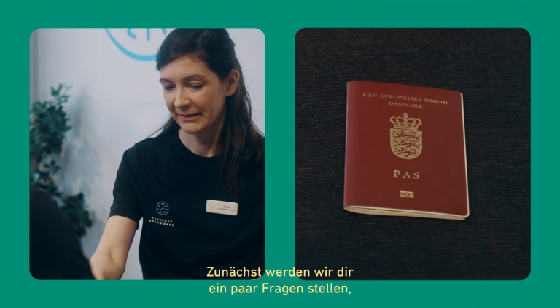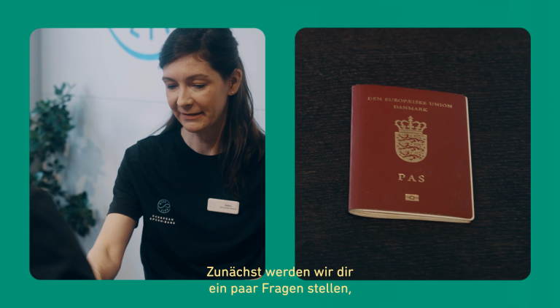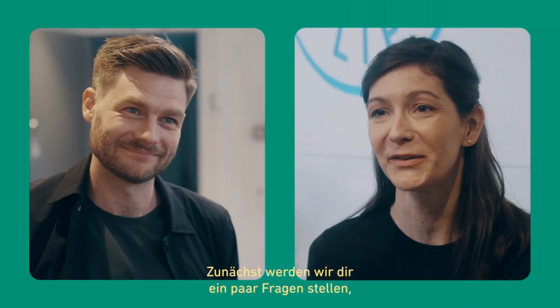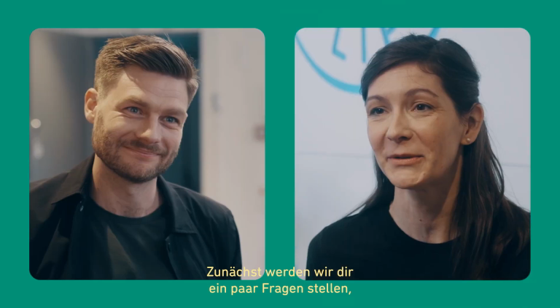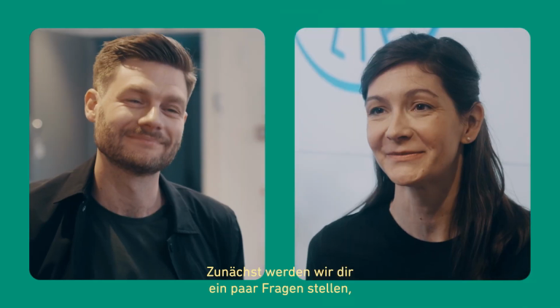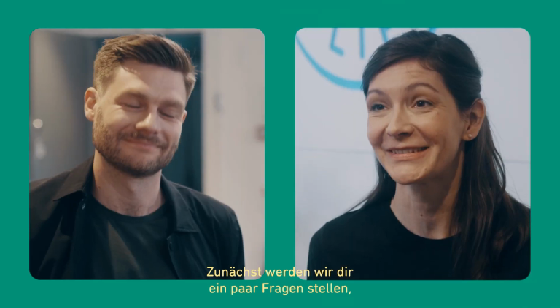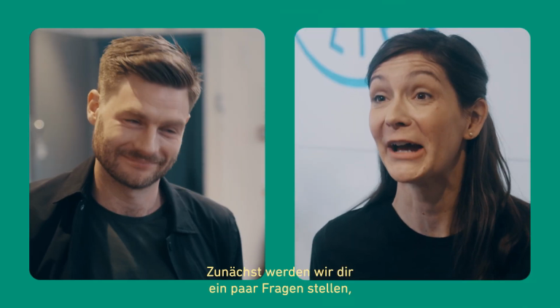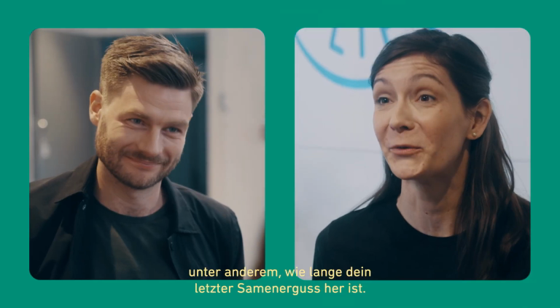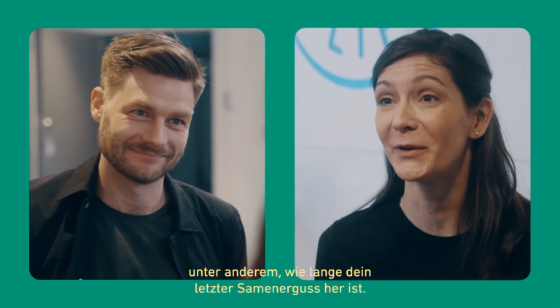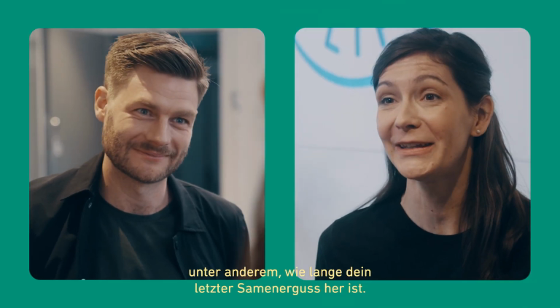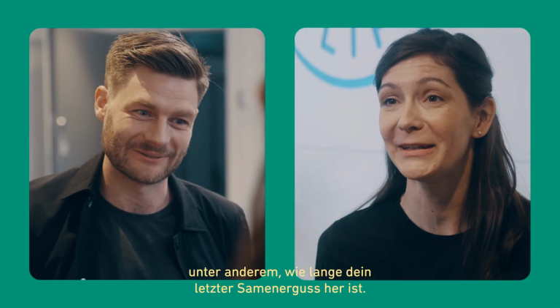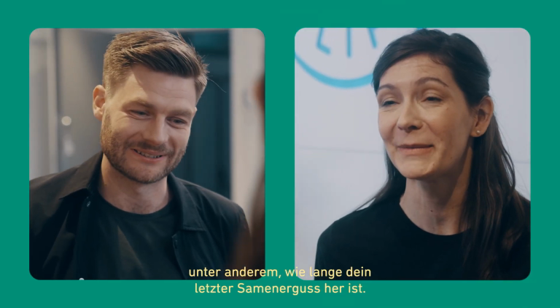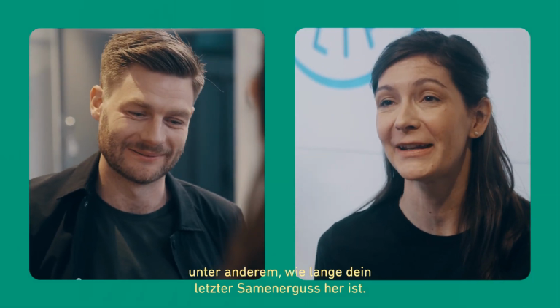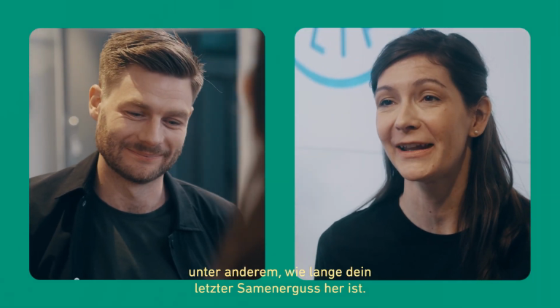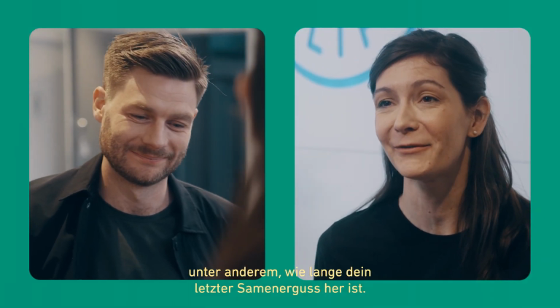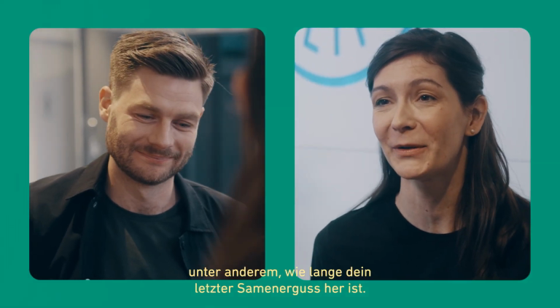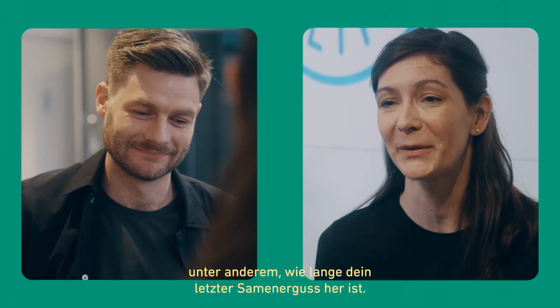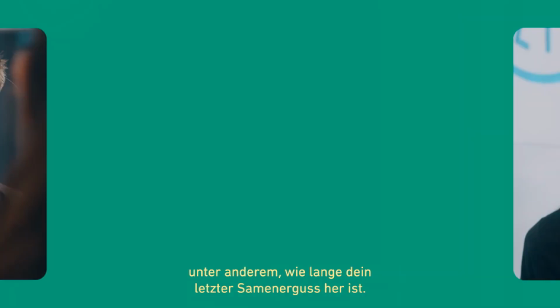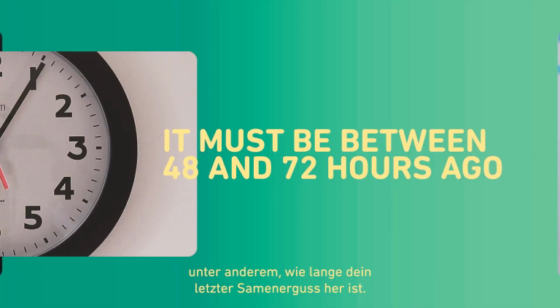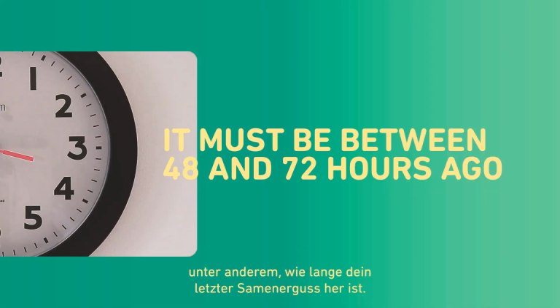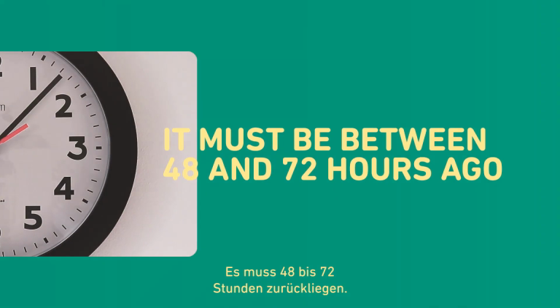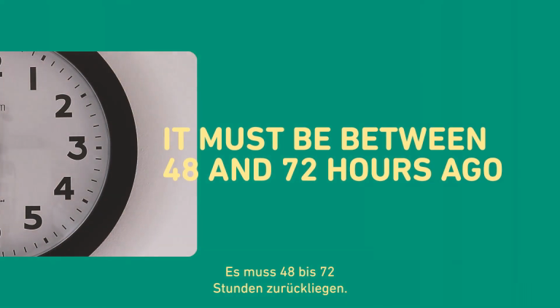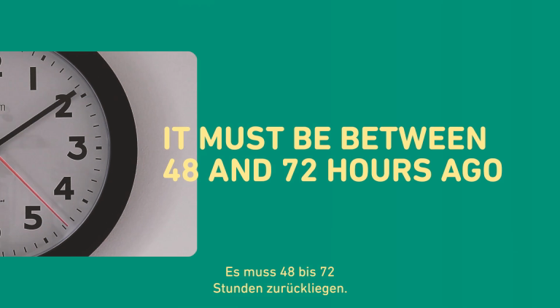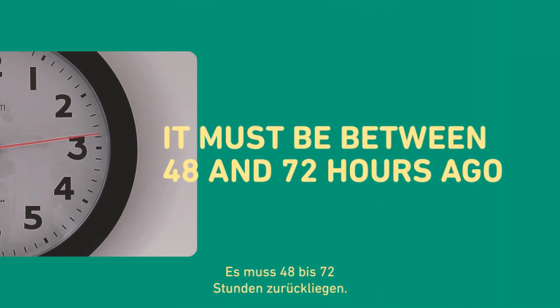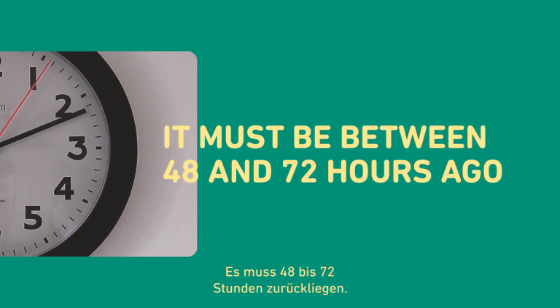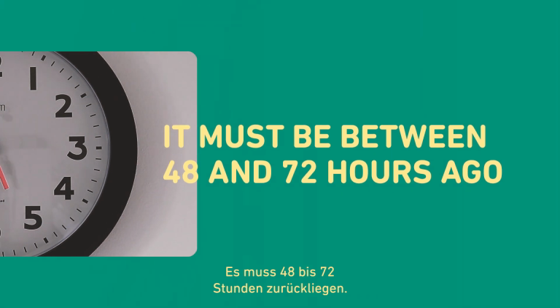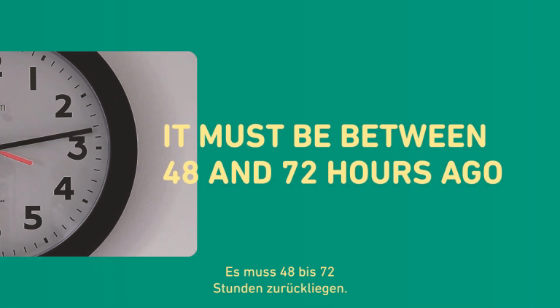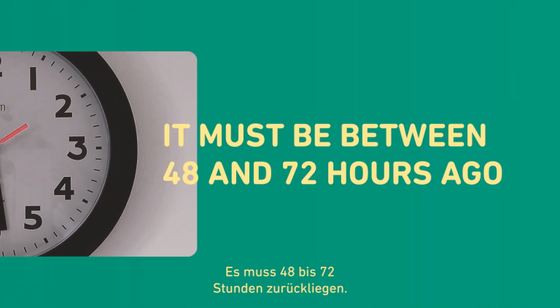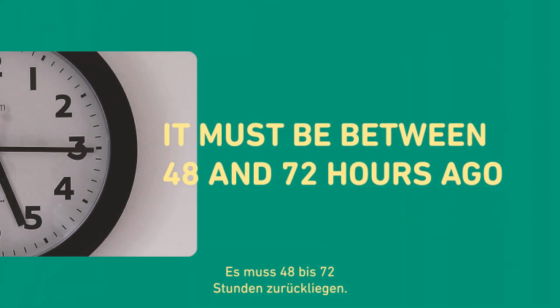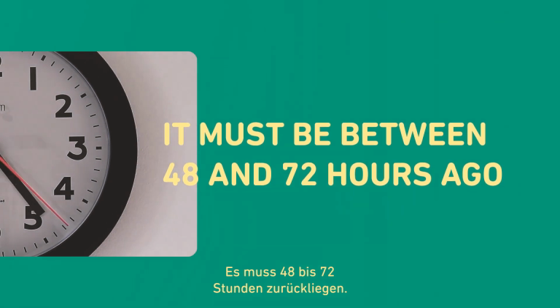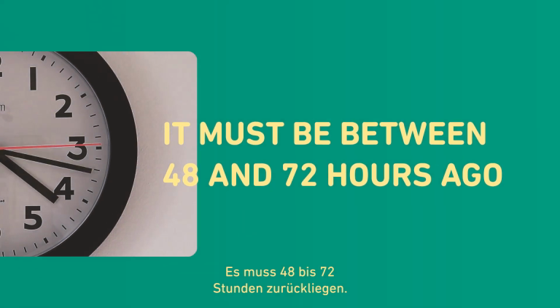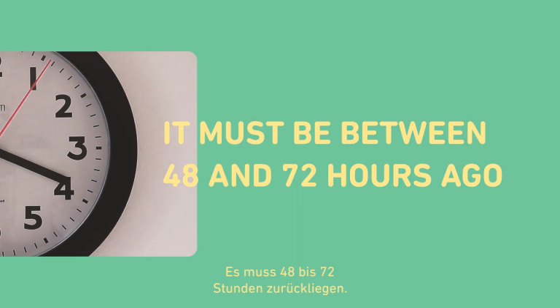First, we'll ask you a couple of questions, including how long it's been since your last ejaculation. It must be between 48 and 72 hours ago.